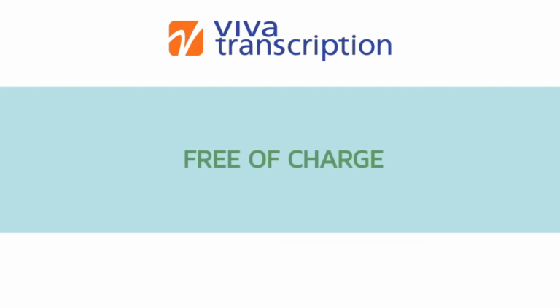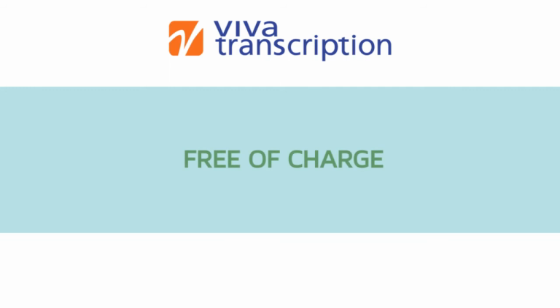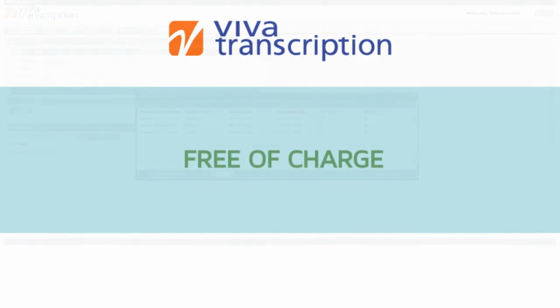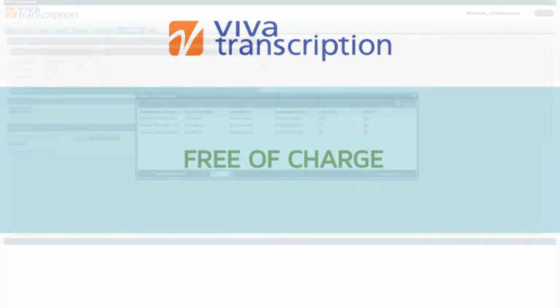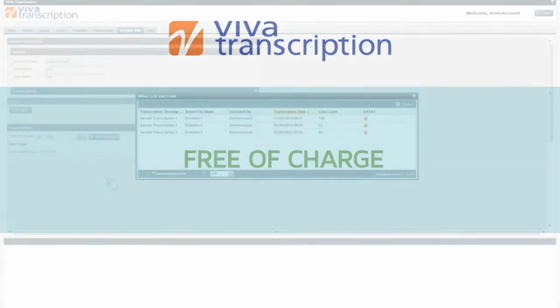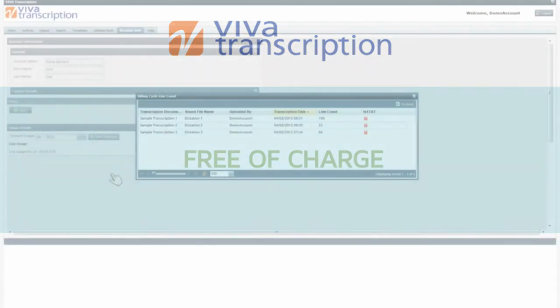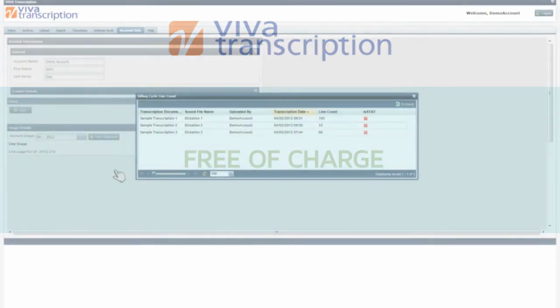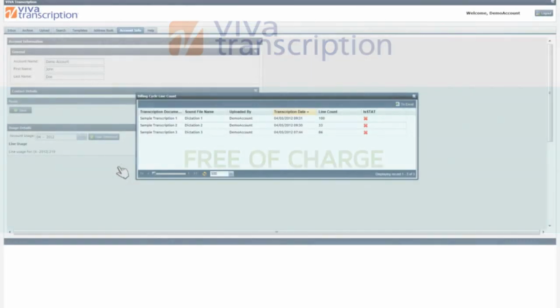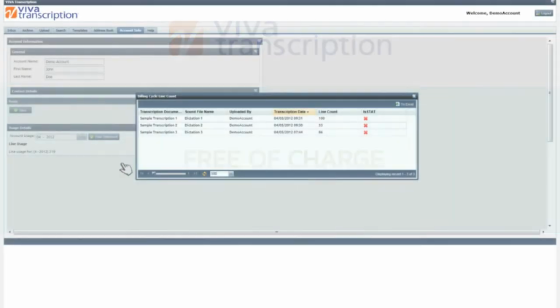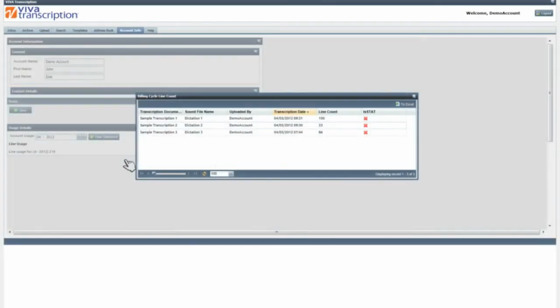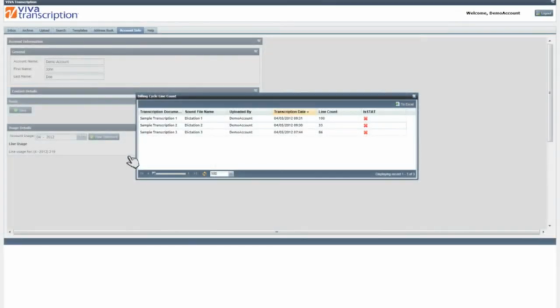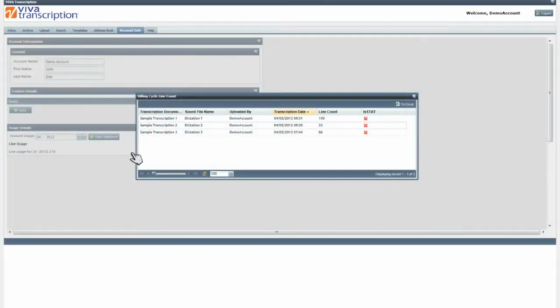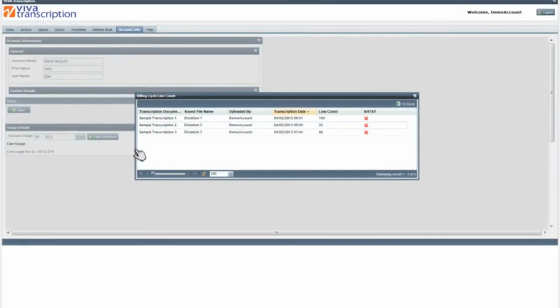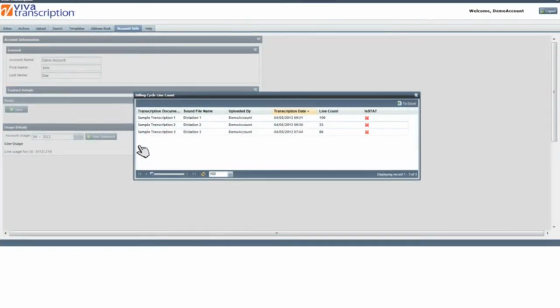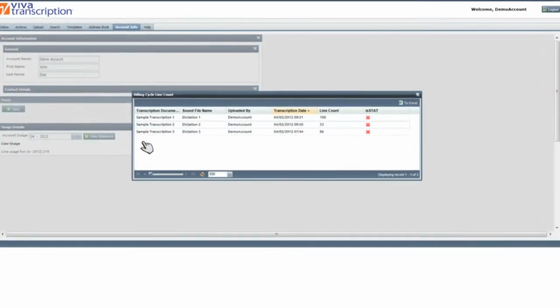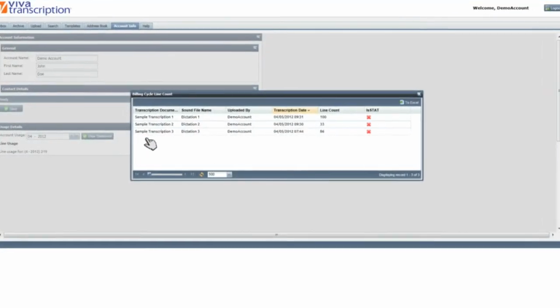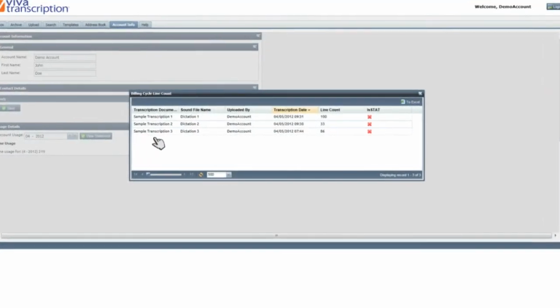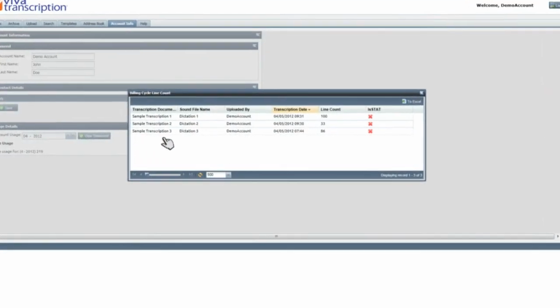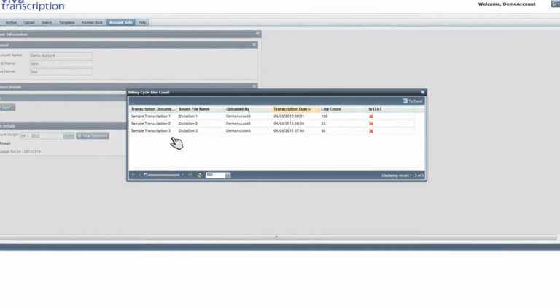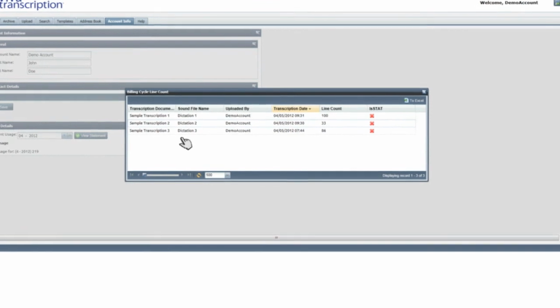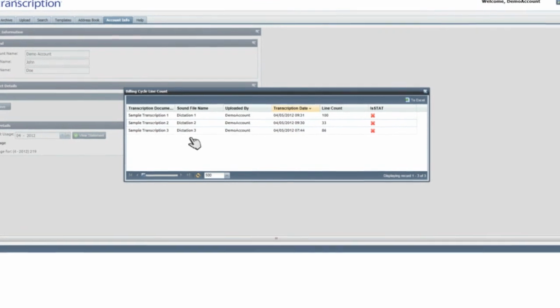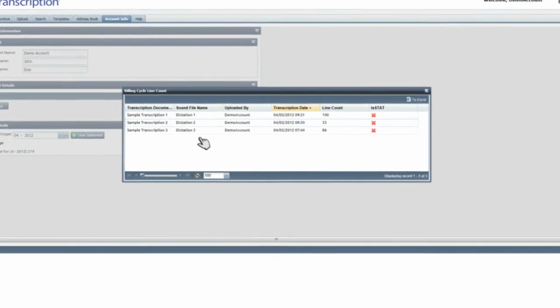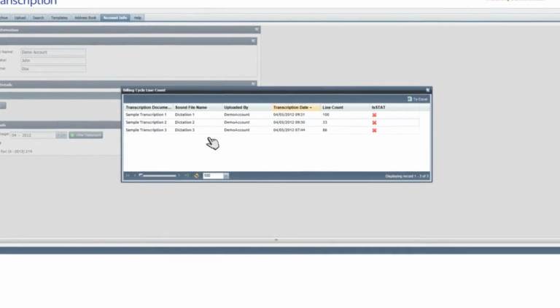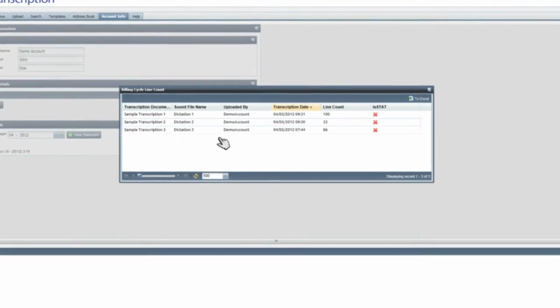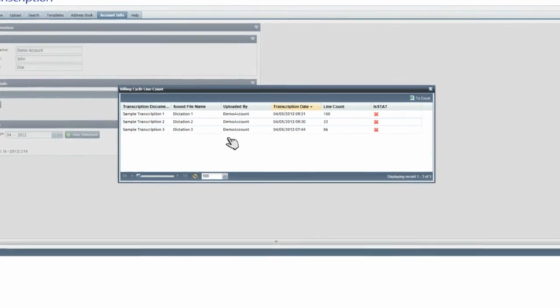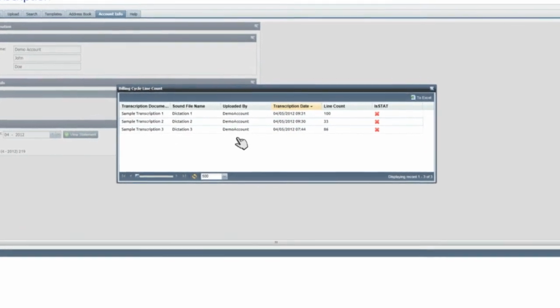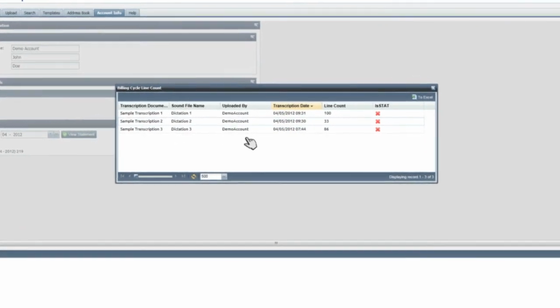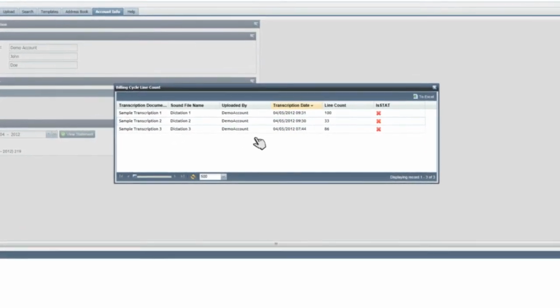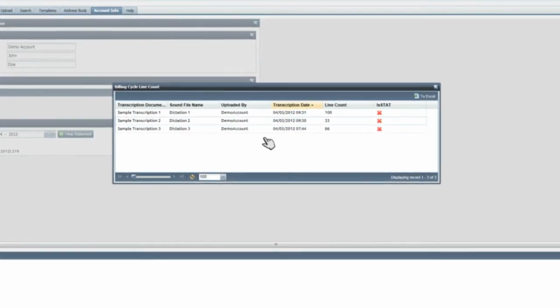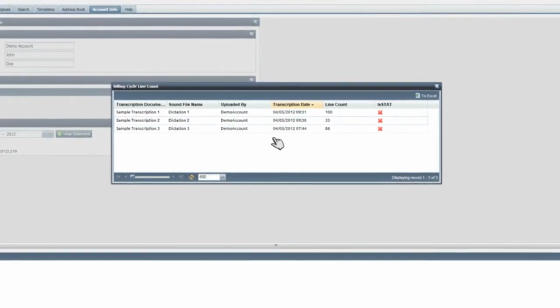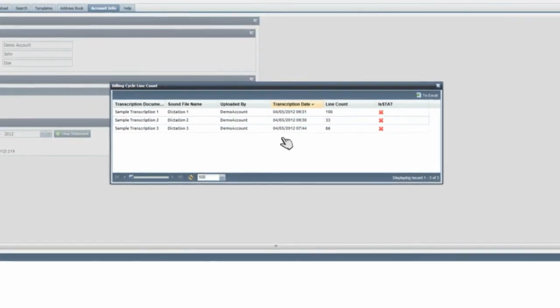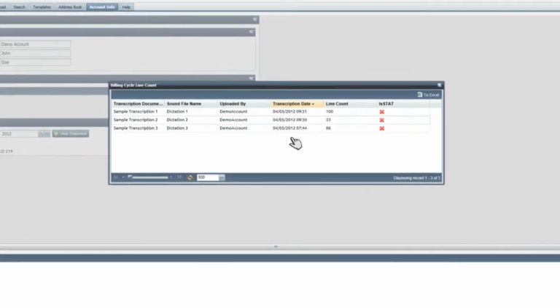You will only be billed for your transcribed documents, which can be easily tracked by consulting your usage details within the account info section.